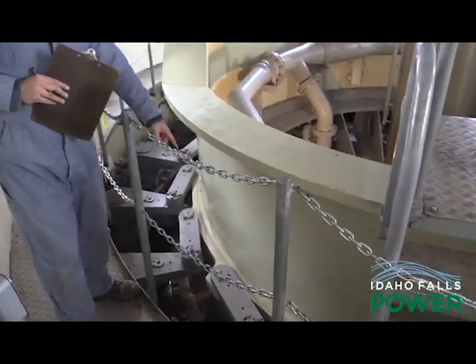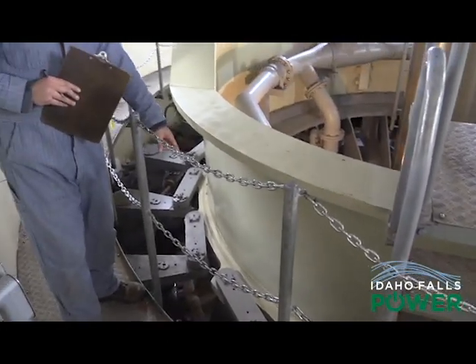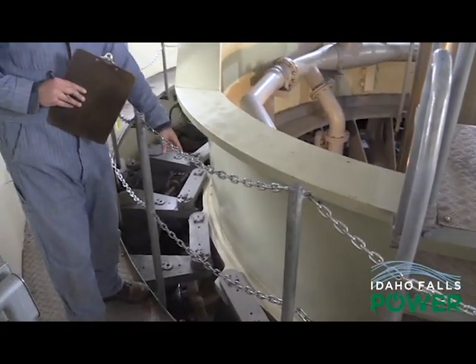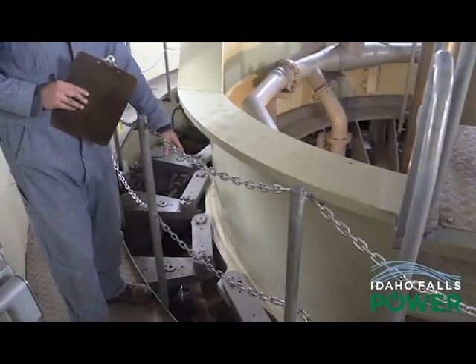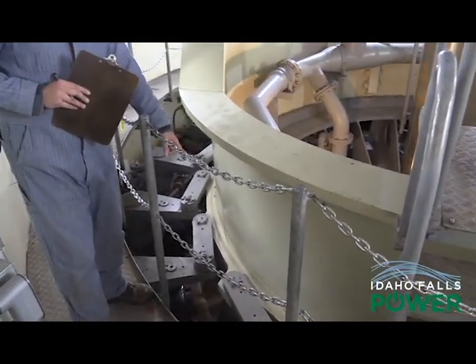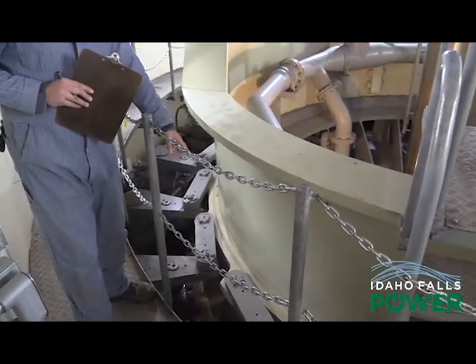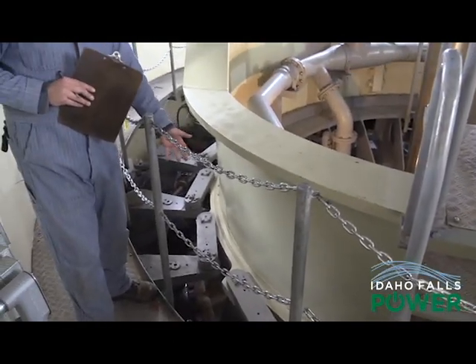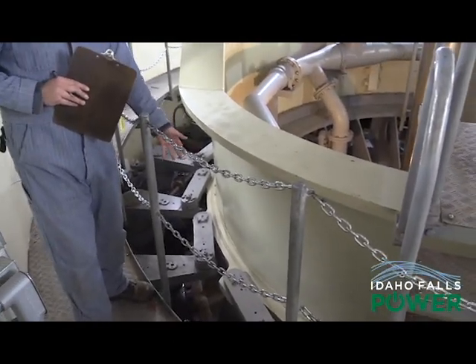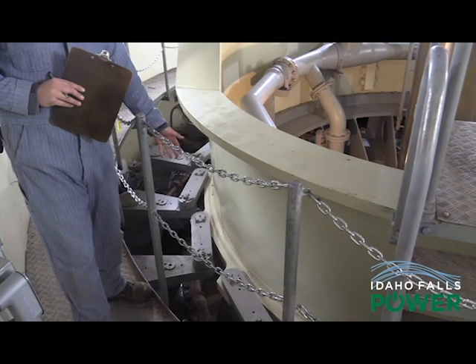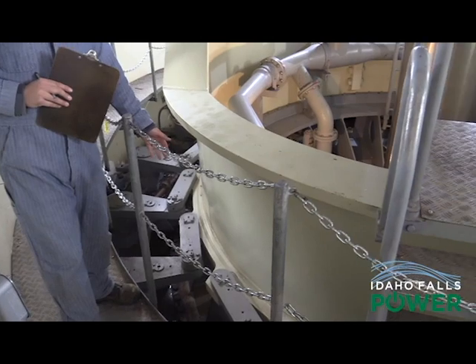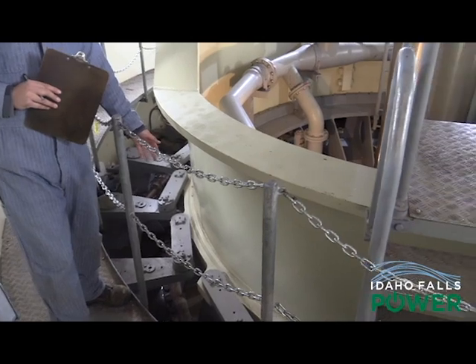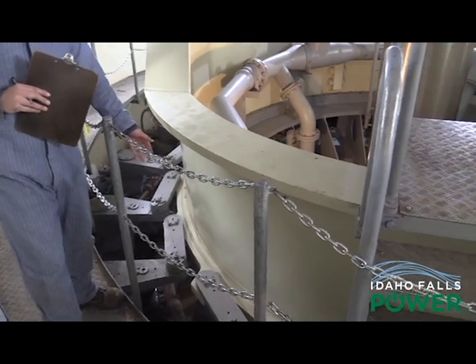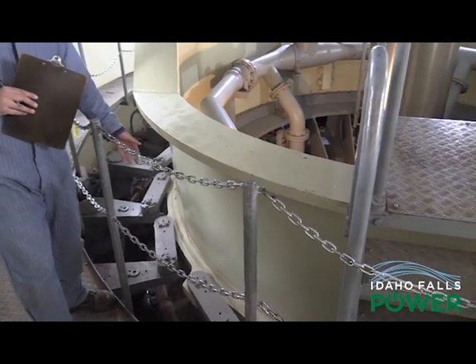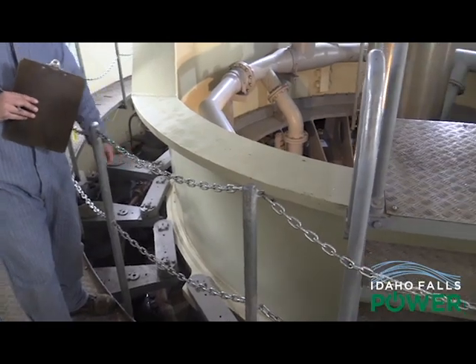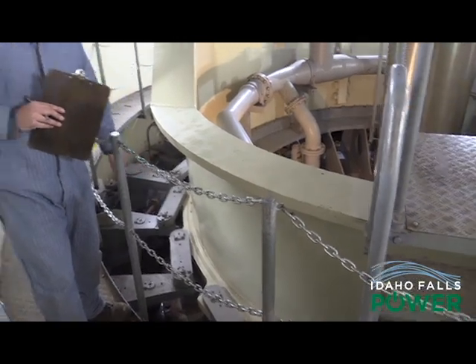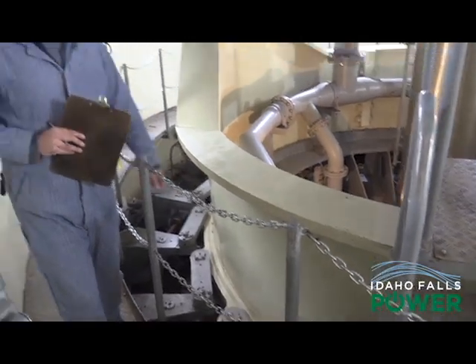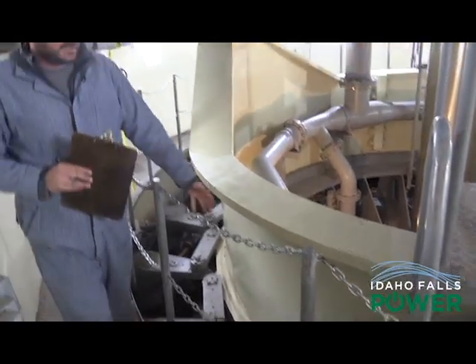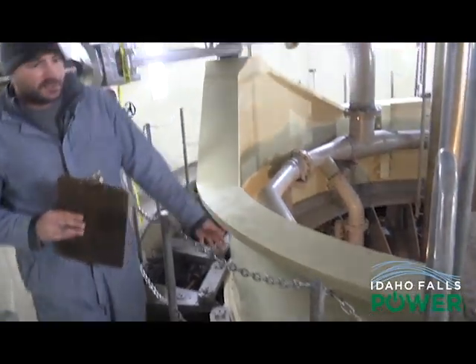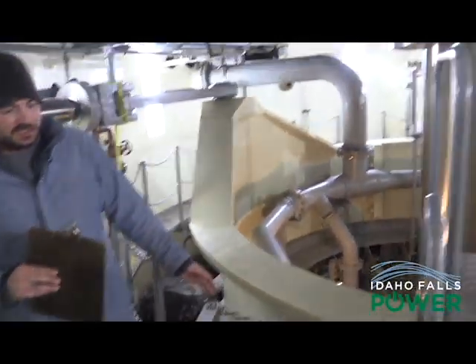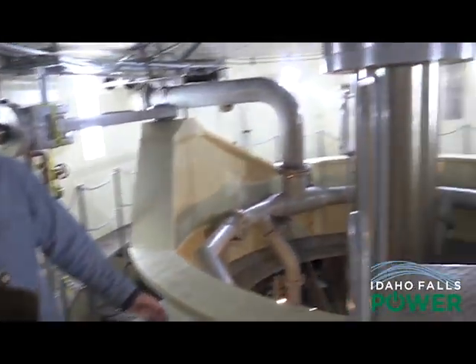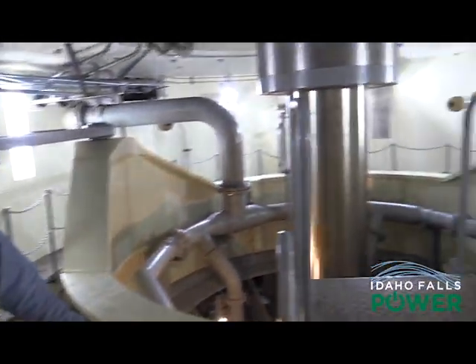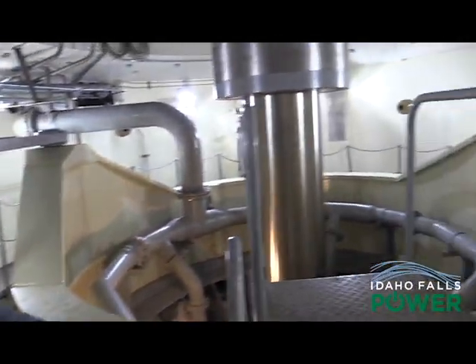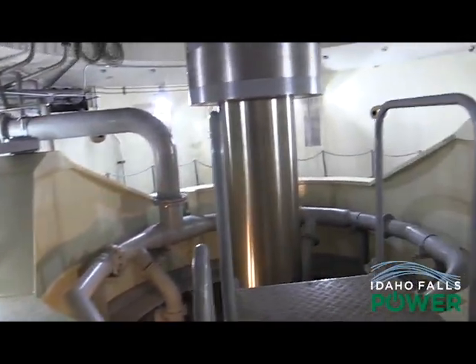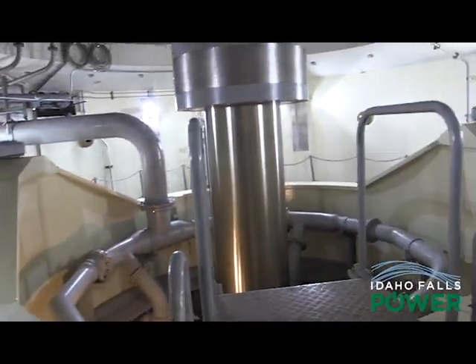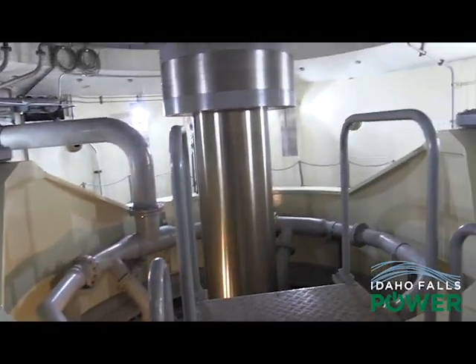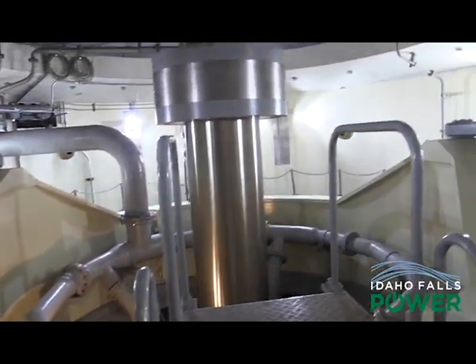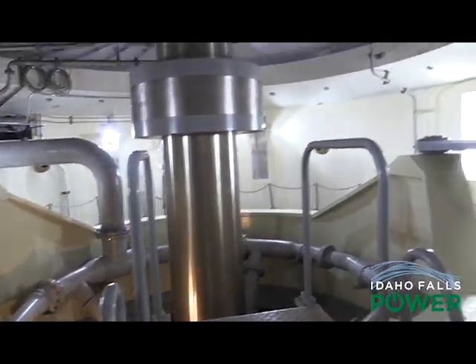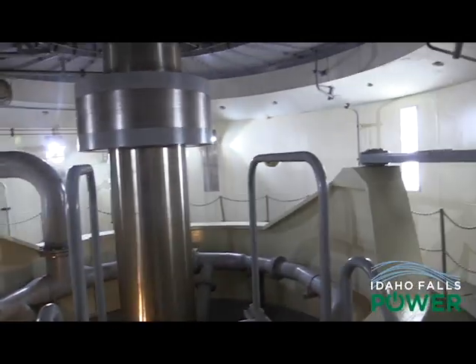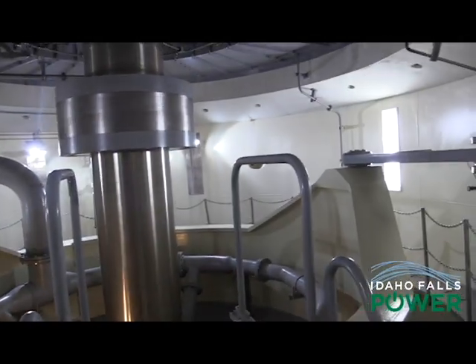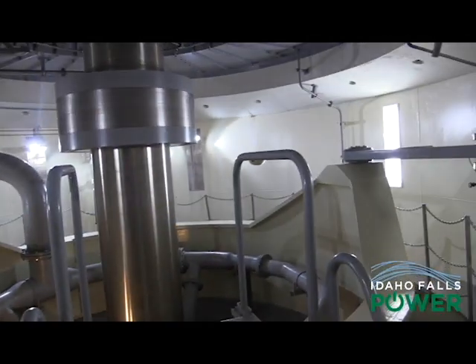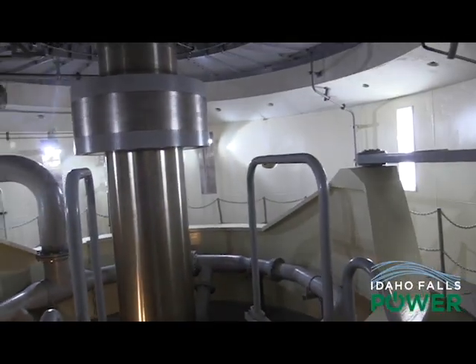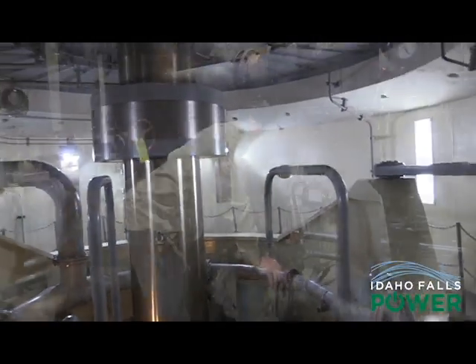Patrick checks the turbine shaft, the wicket gates, and the hydraulics on the turbine before moving on to the next part of the inspection.